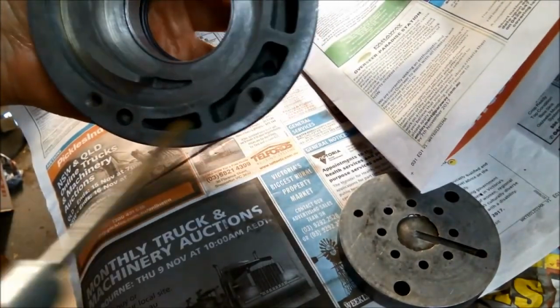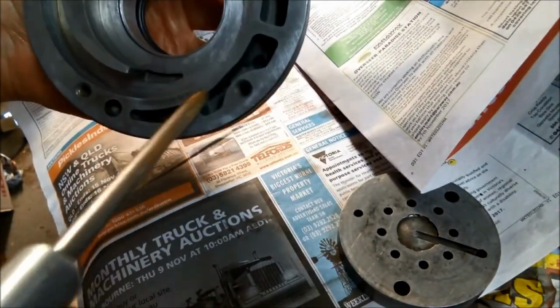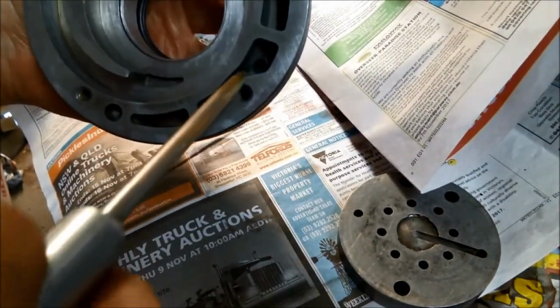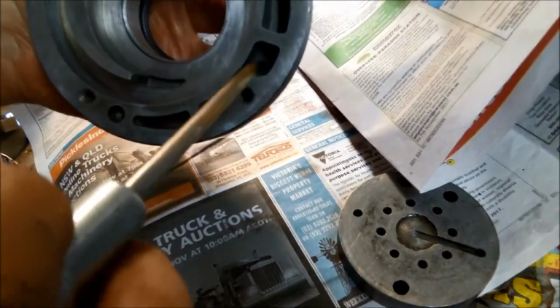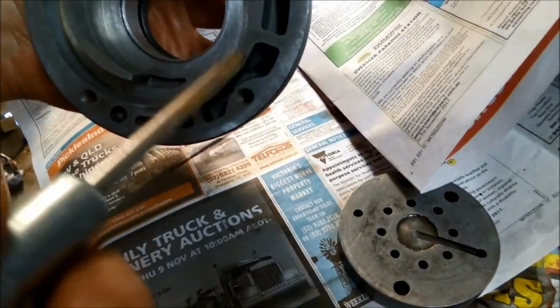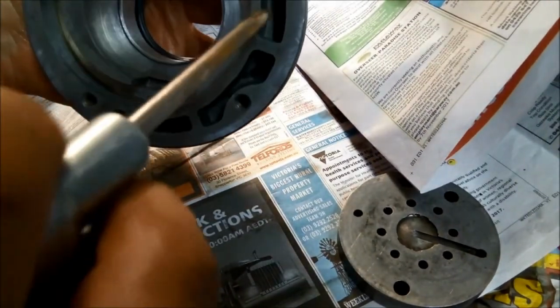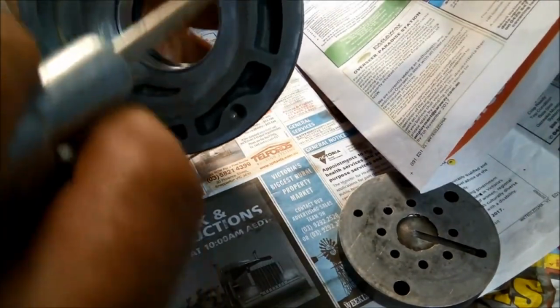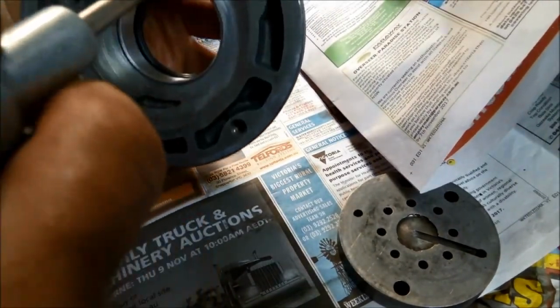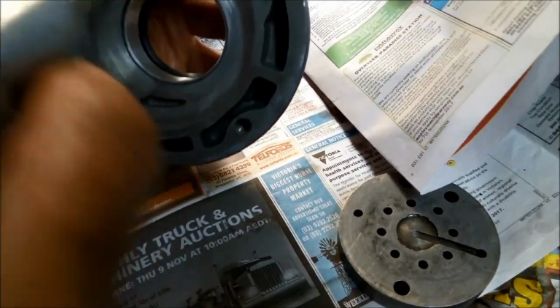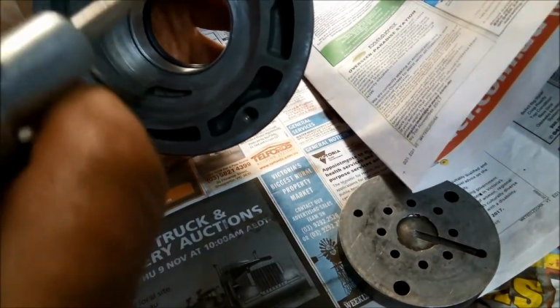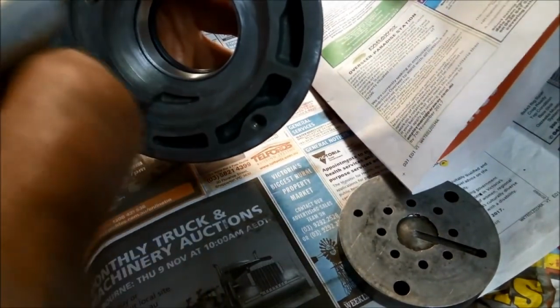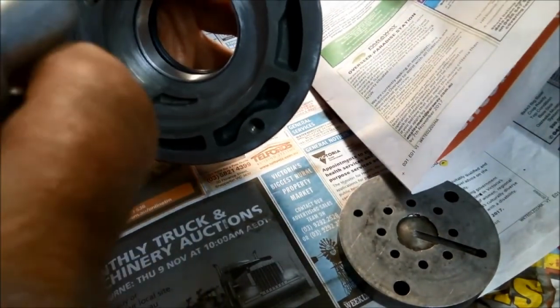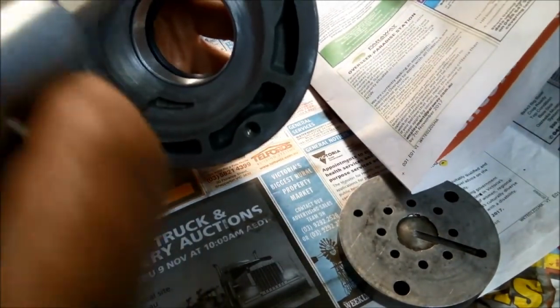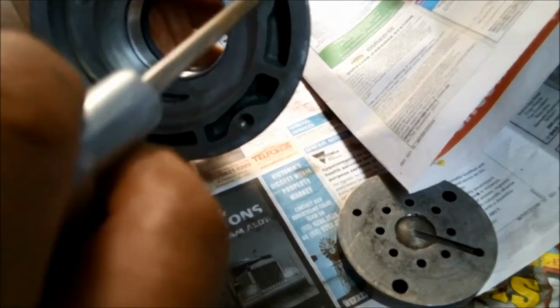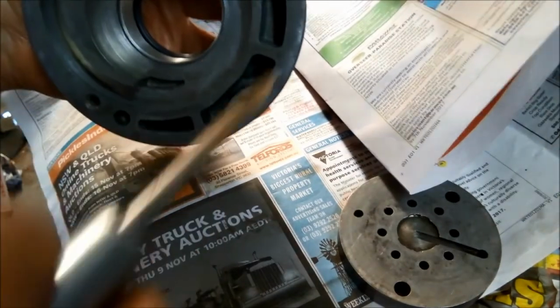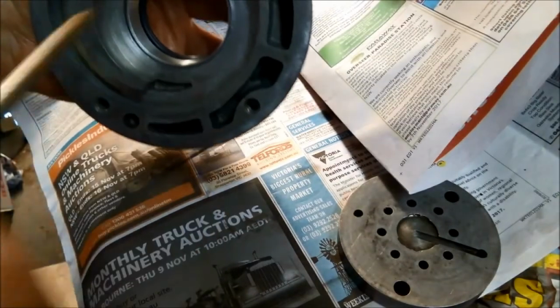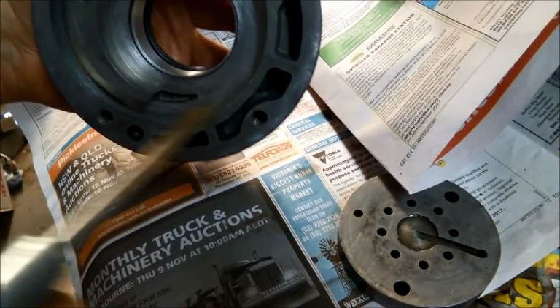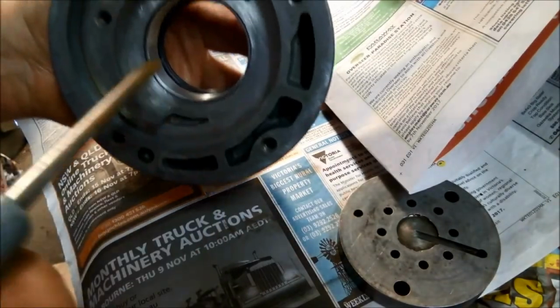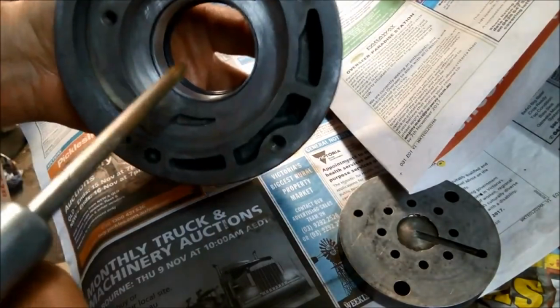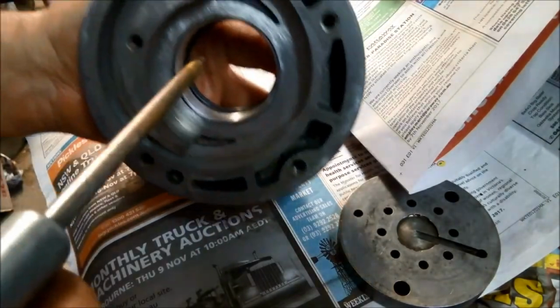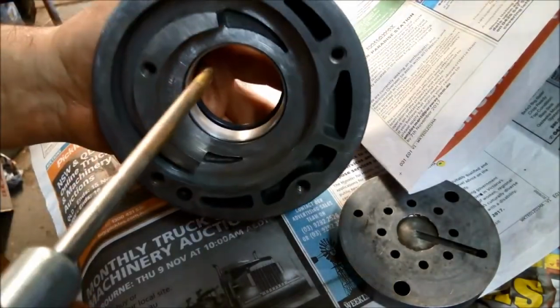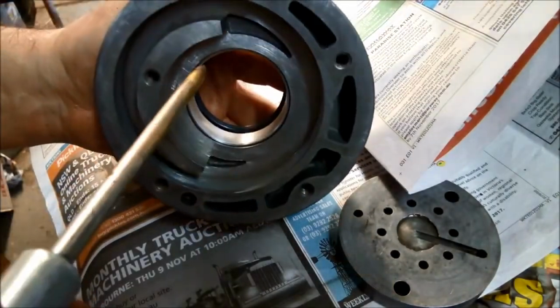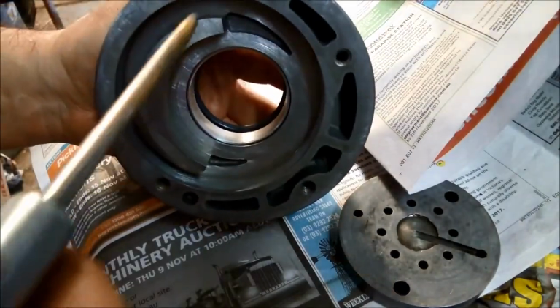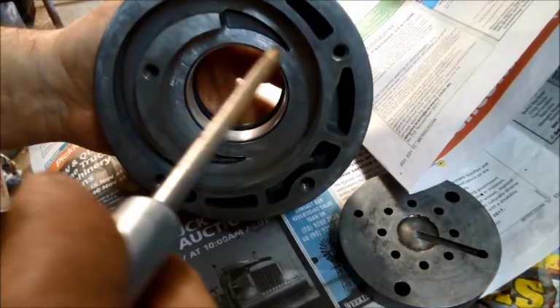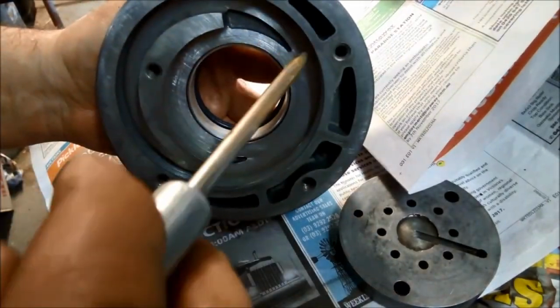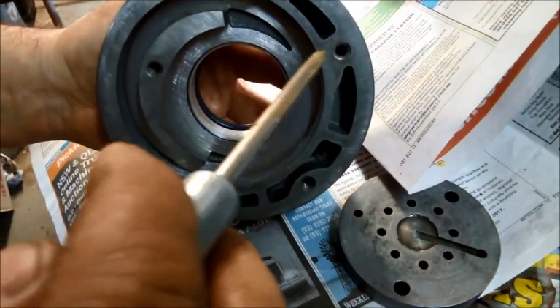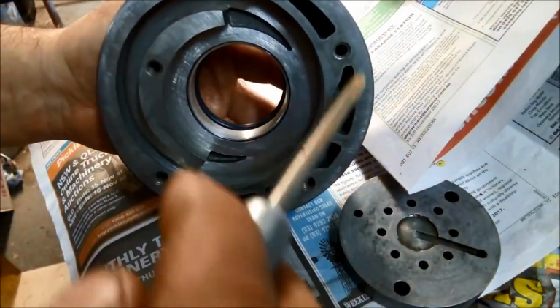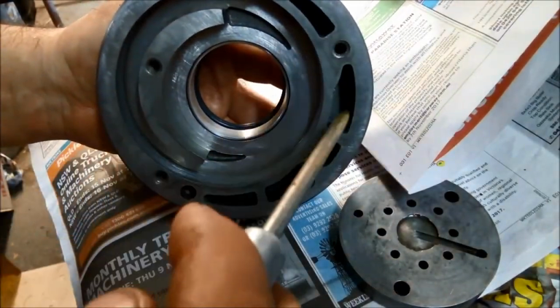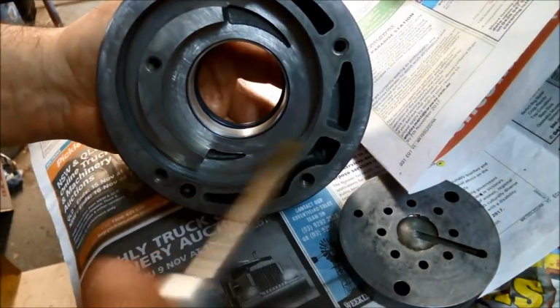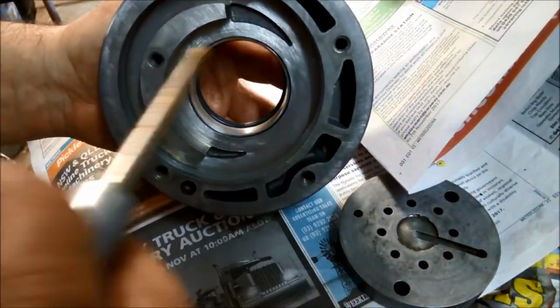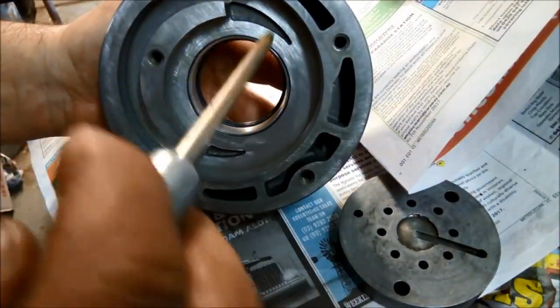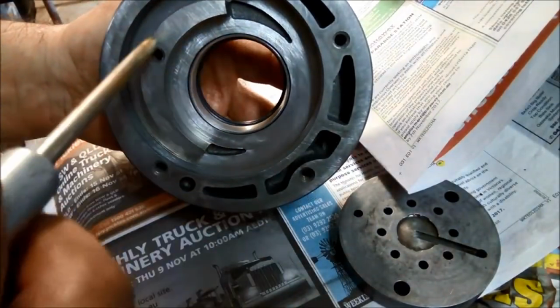All the little nooks and crannies are blown out just to make sure there are no little bits of gasket or anything in there.